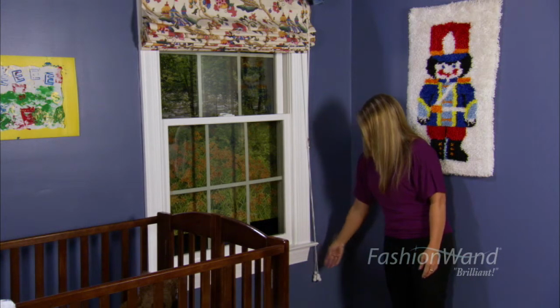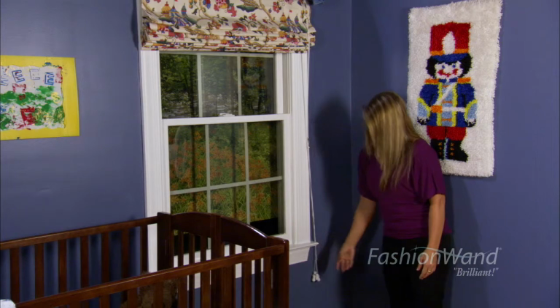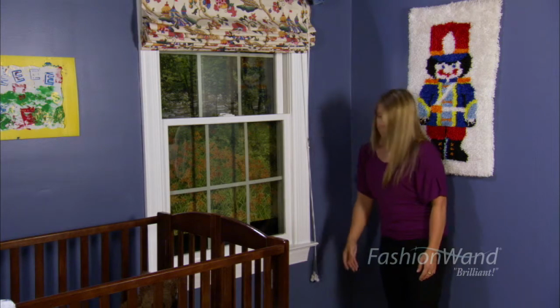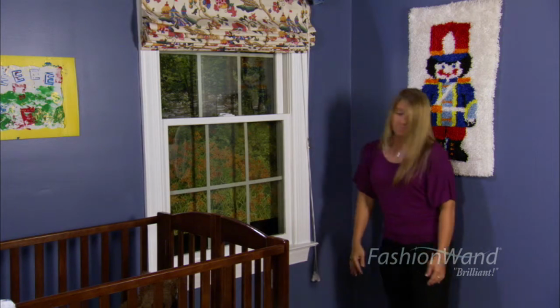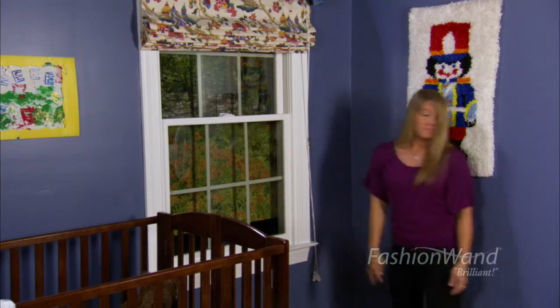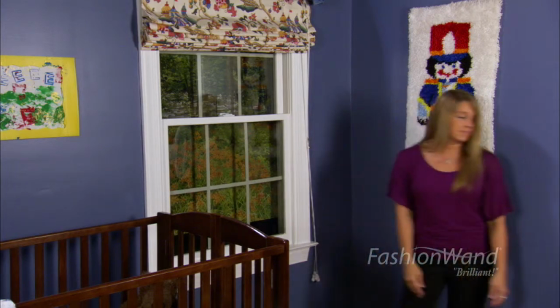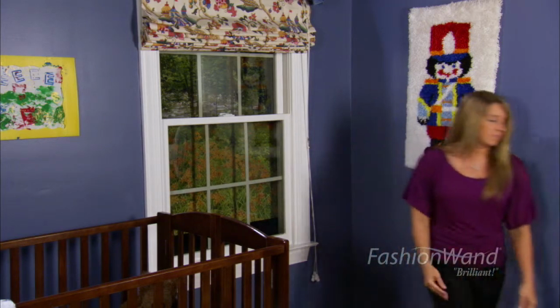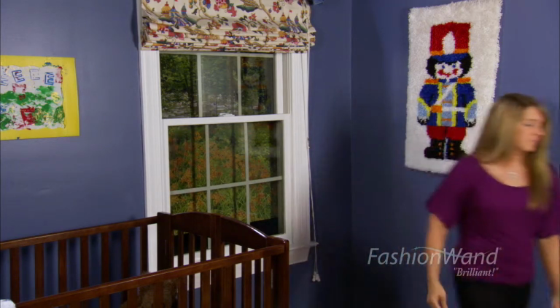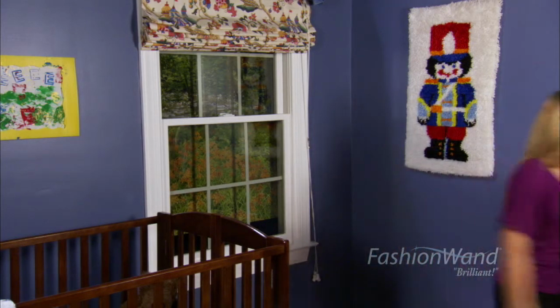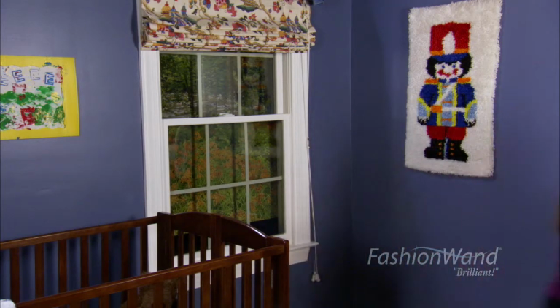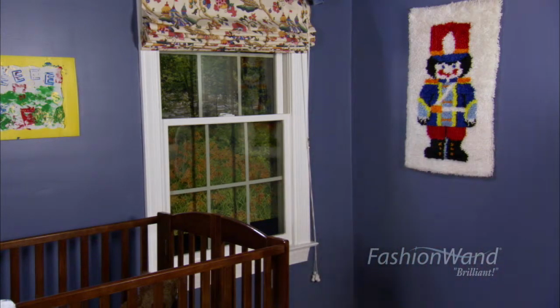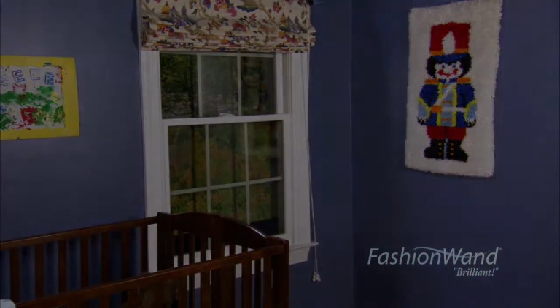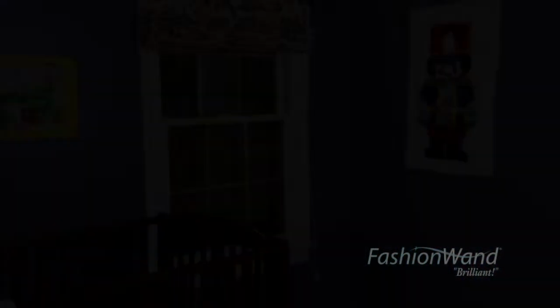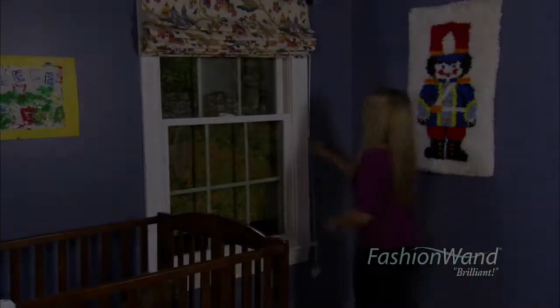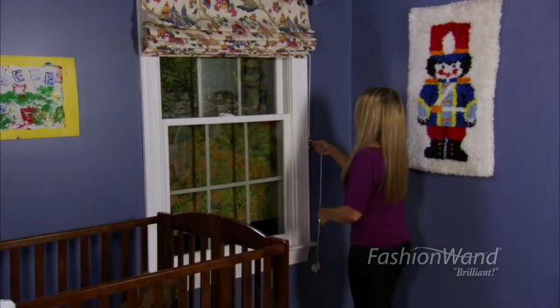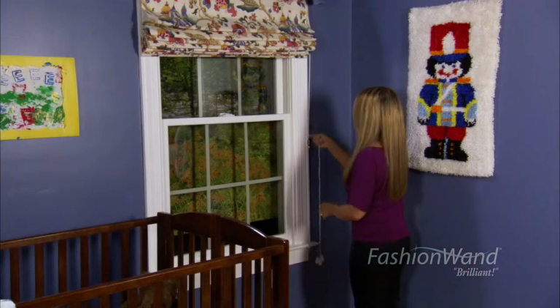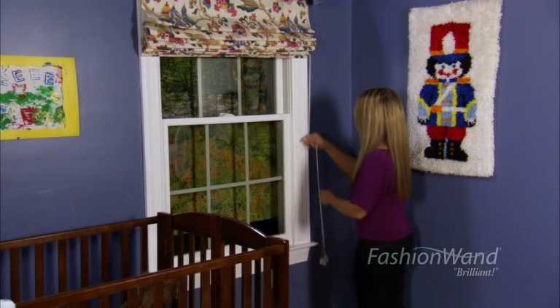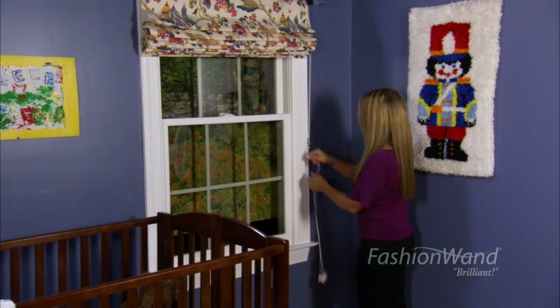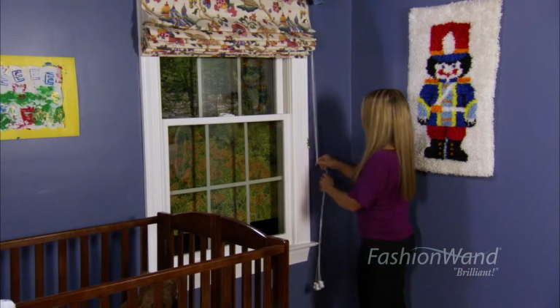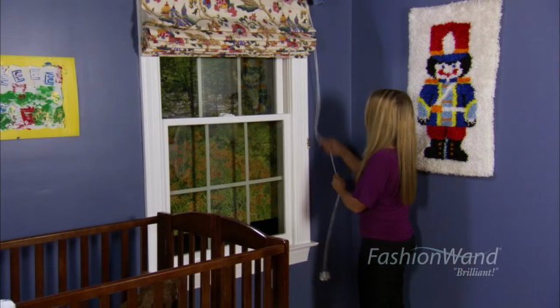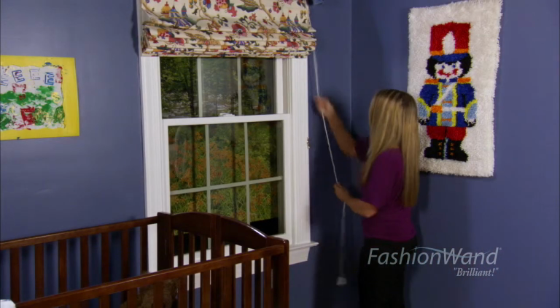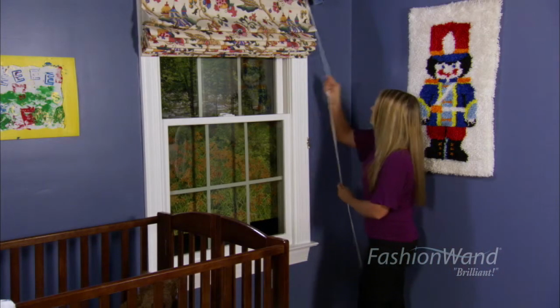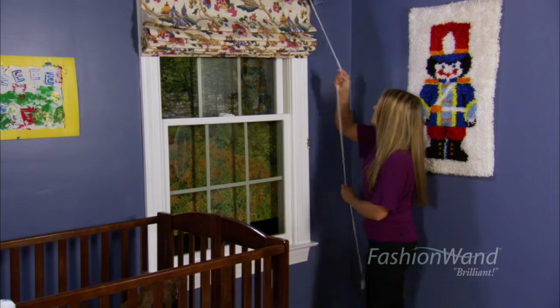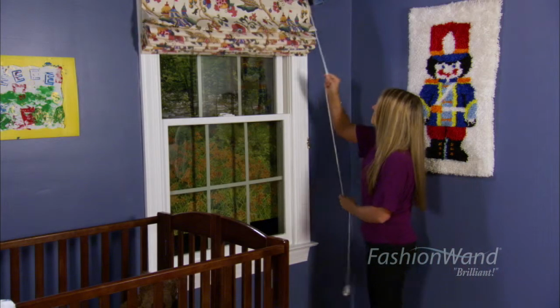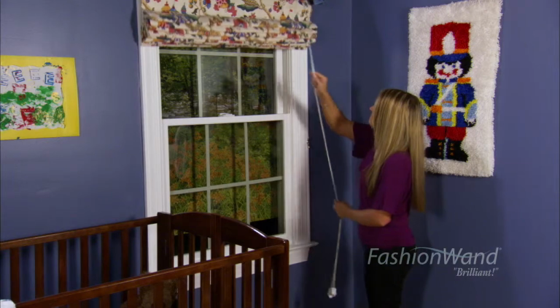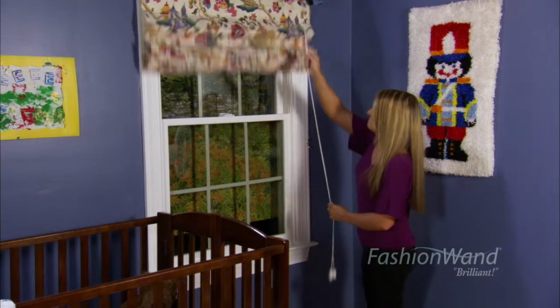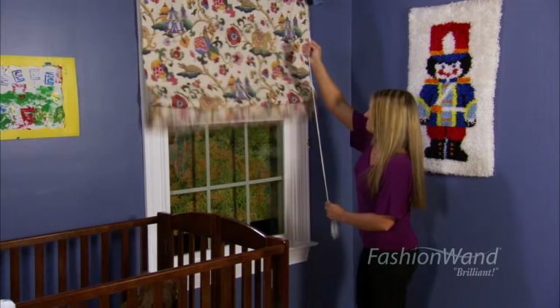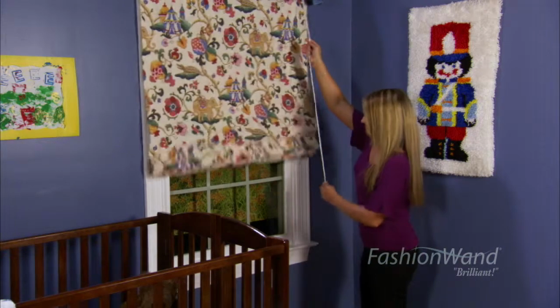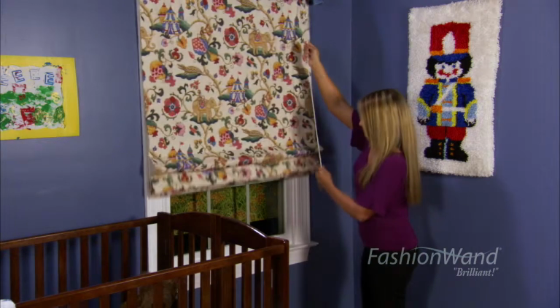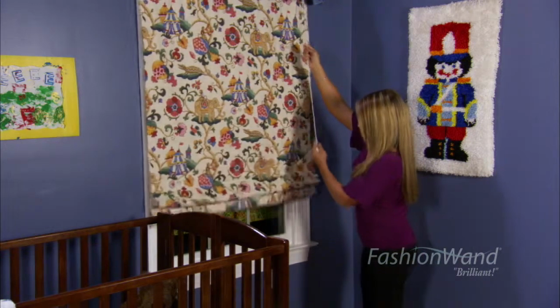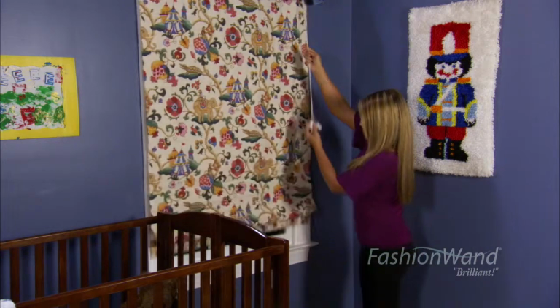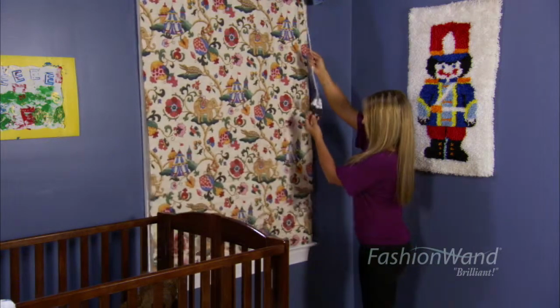We don't like drilling into our frame. We do have the solution with the Fashion Wand.